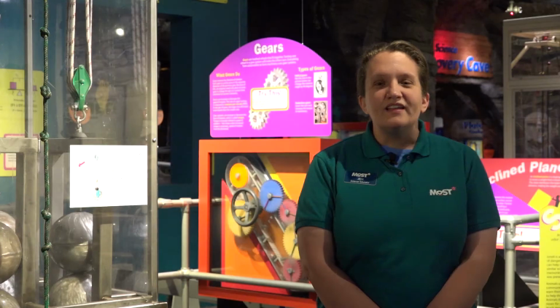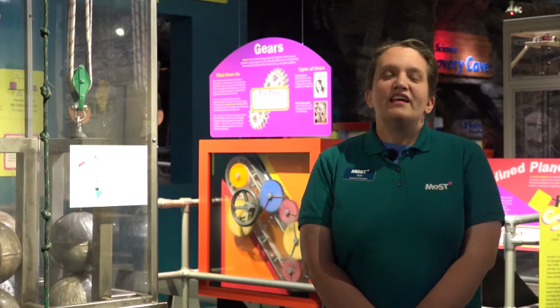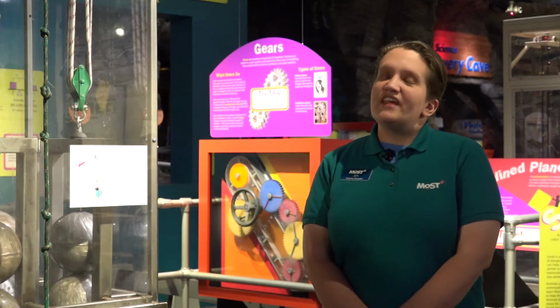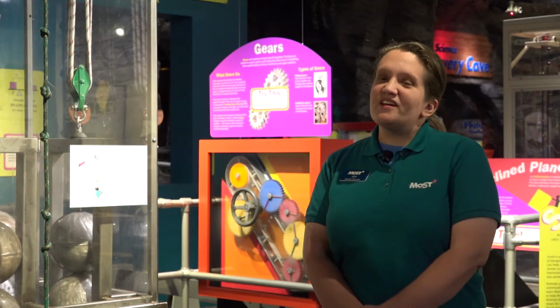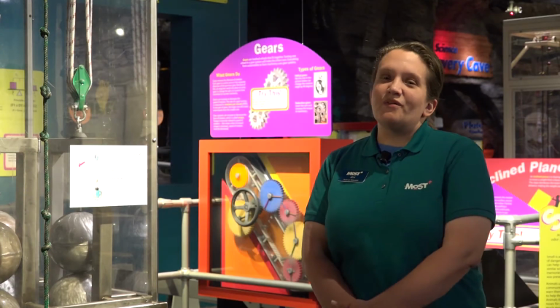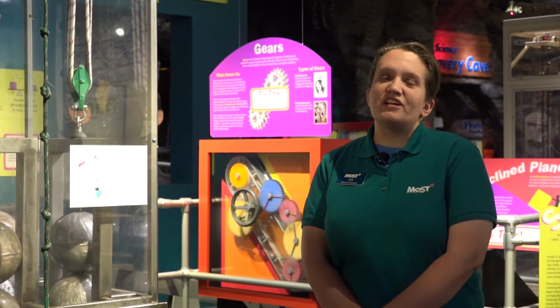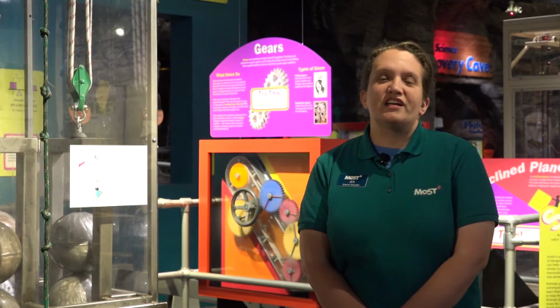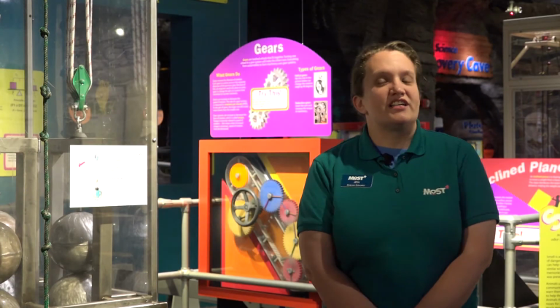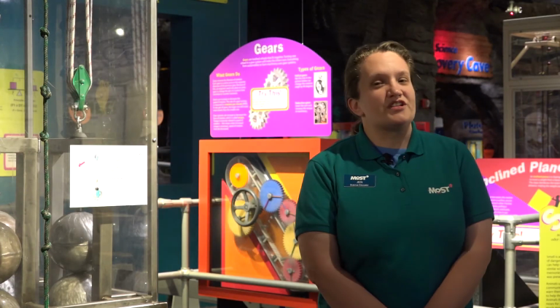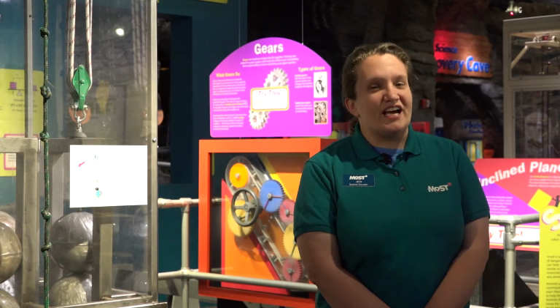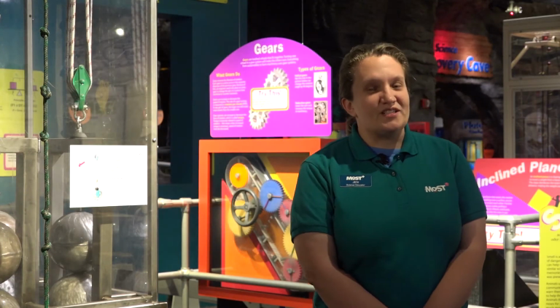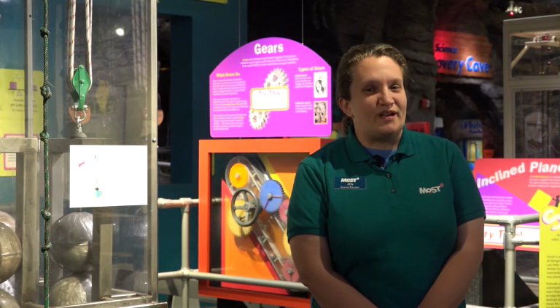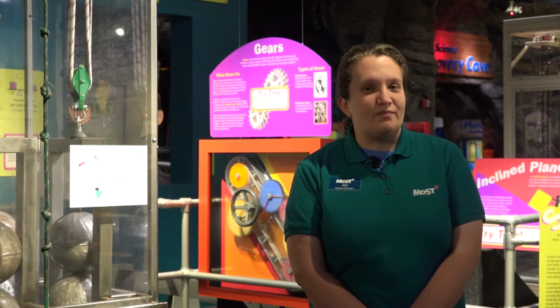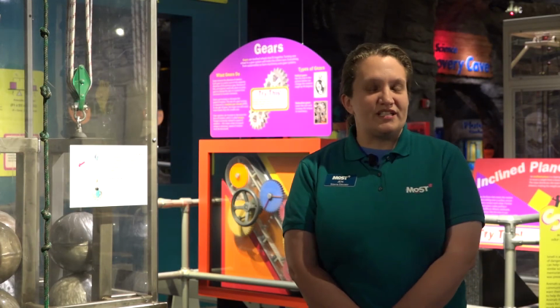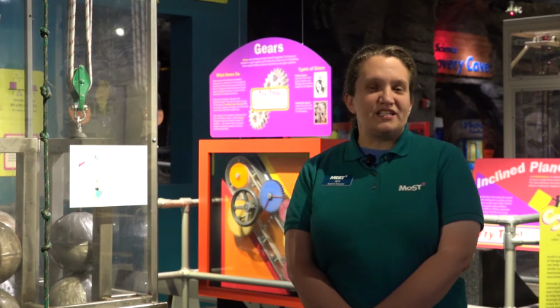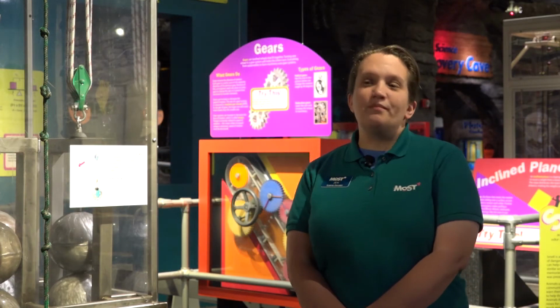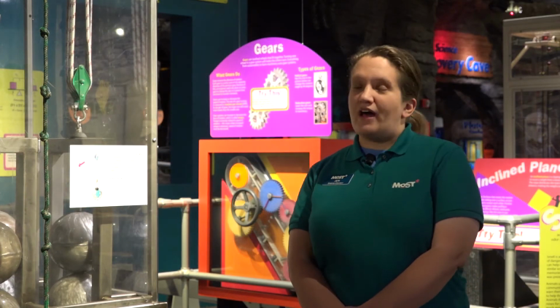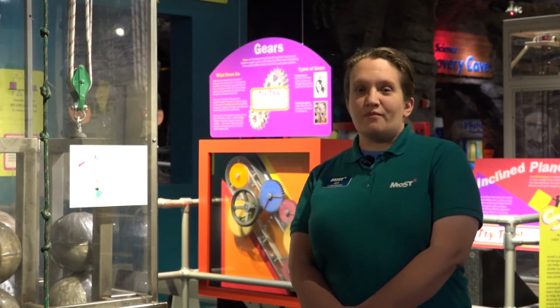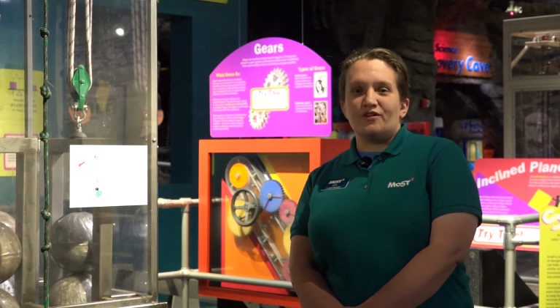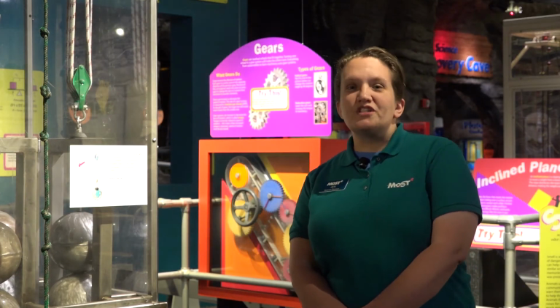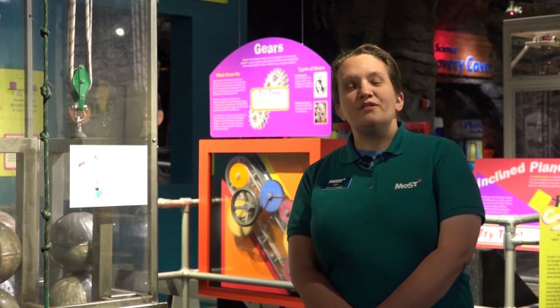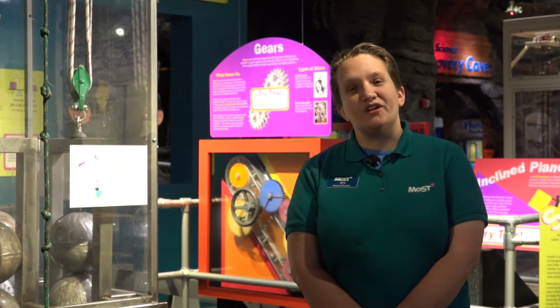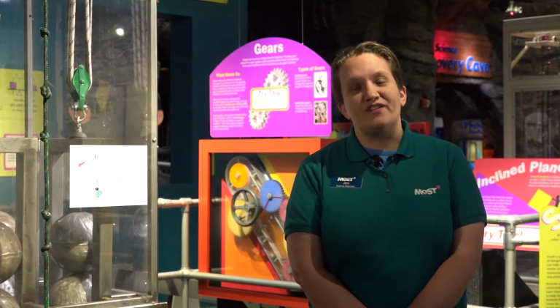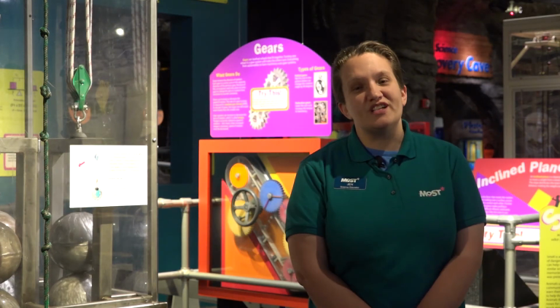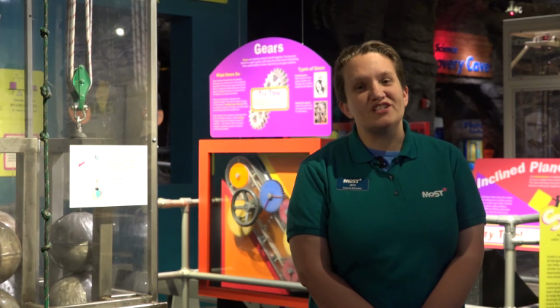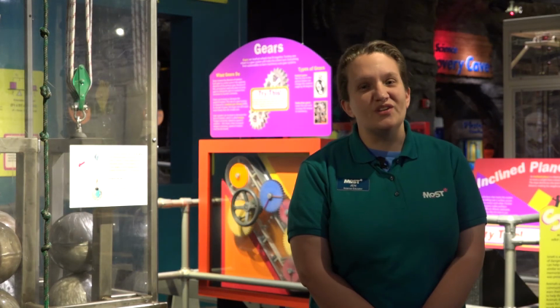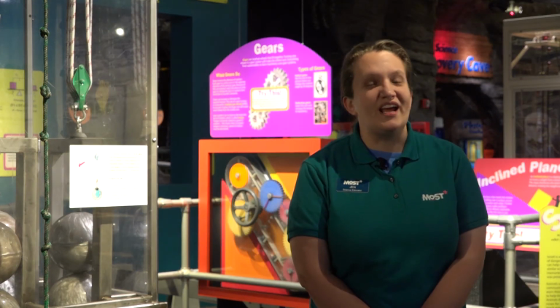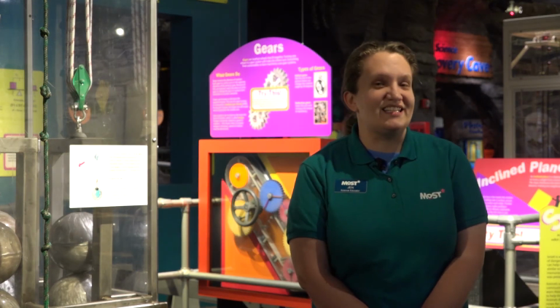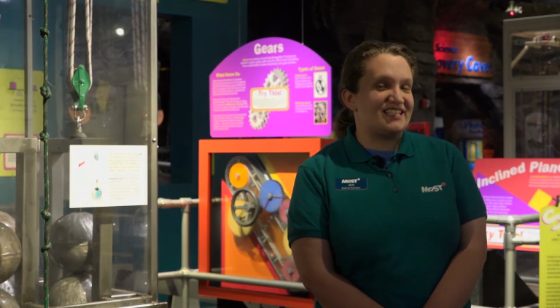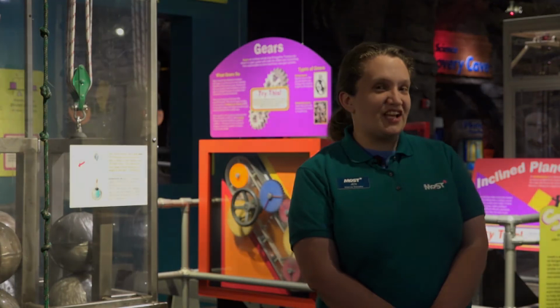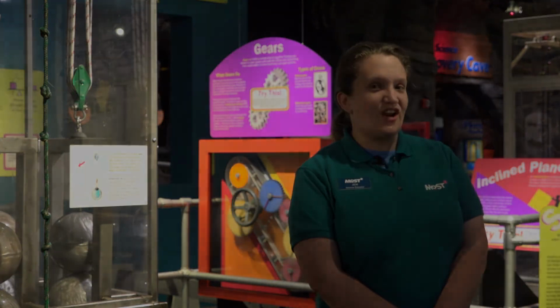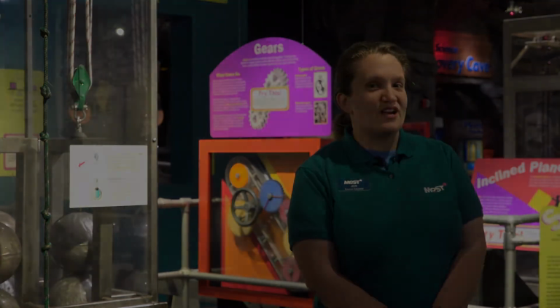Thank you for watching another Science Minute, presented by The Most. Be sure to visit us soon, and stay curious!